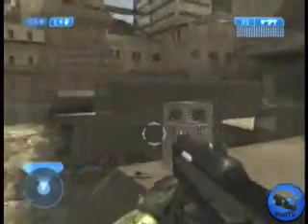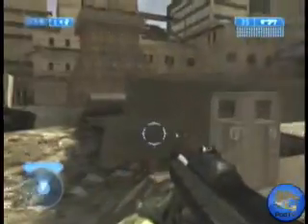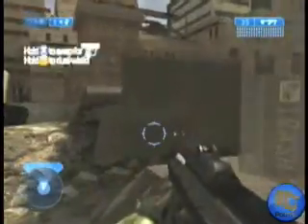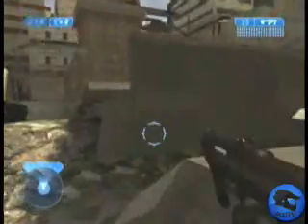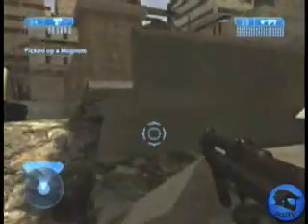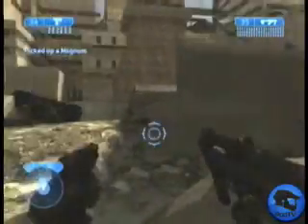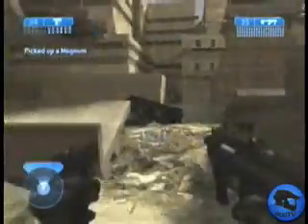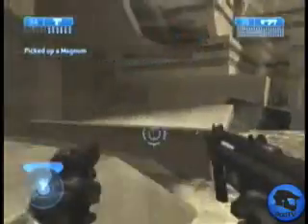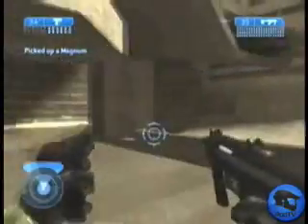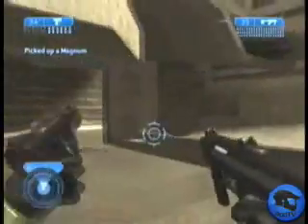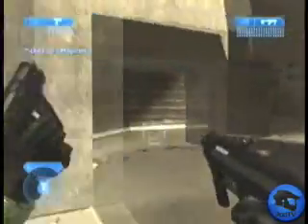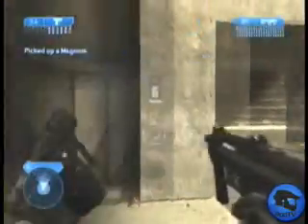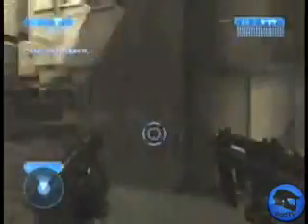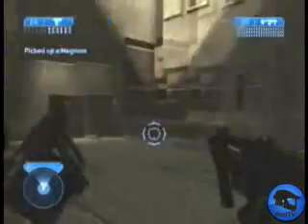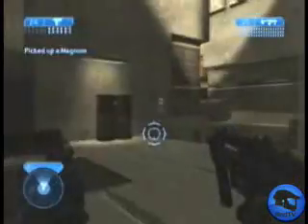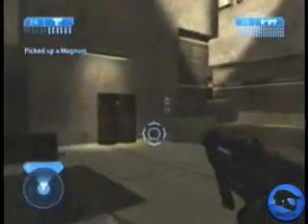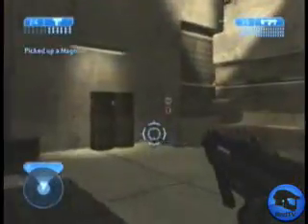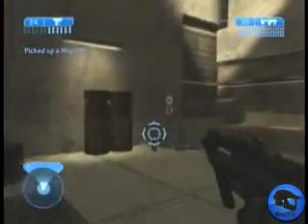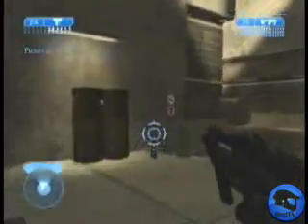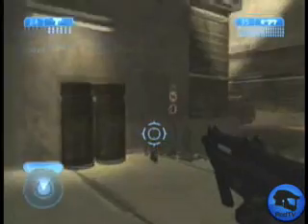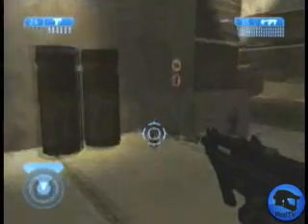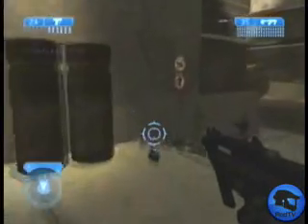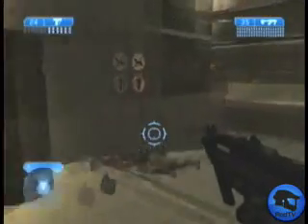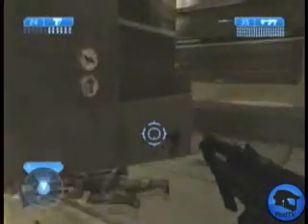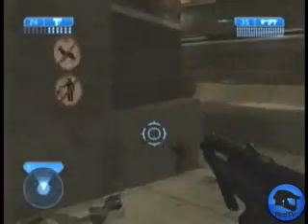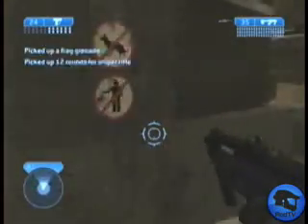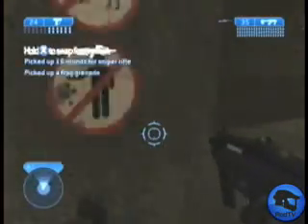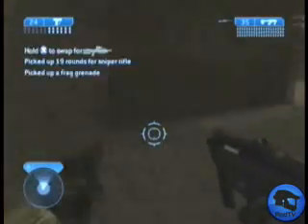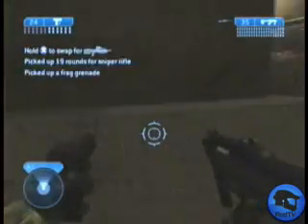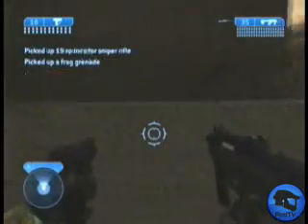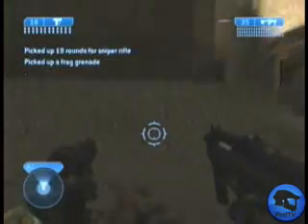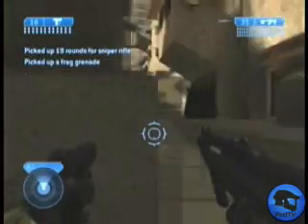You get a checkpoint there. Then you pick up this magnum with the SMG — you want to reload it, then pick up the sniper ammo, then go round the corner.